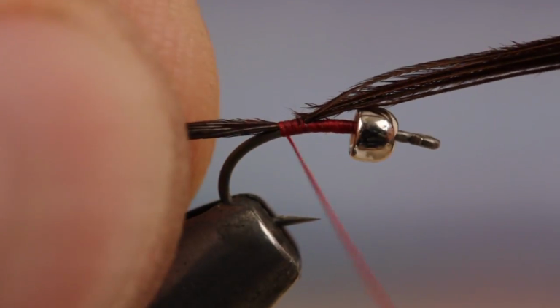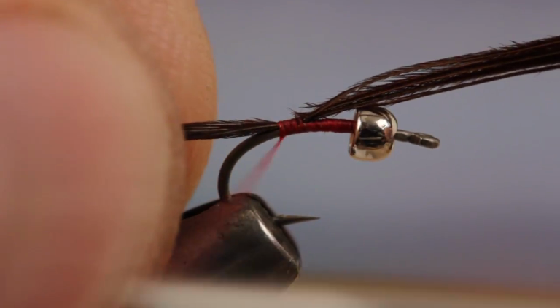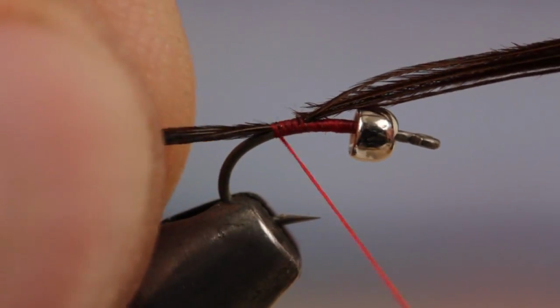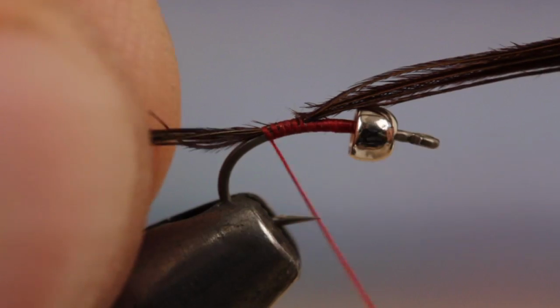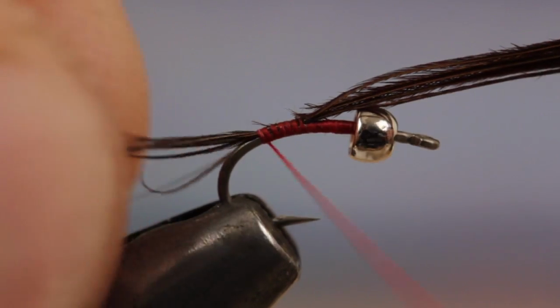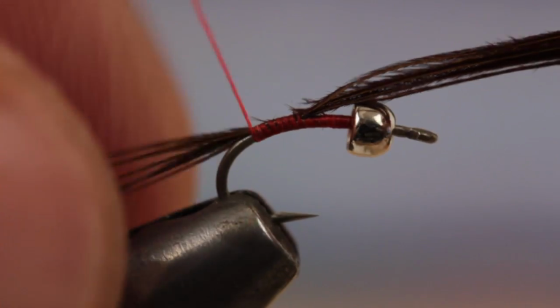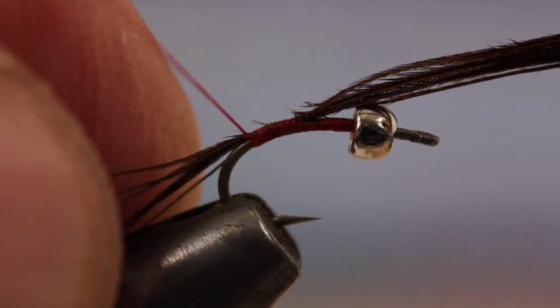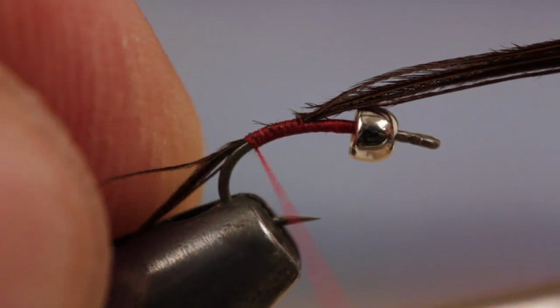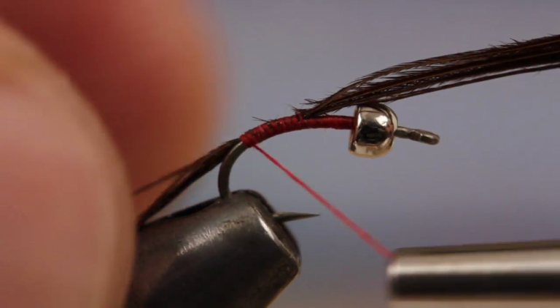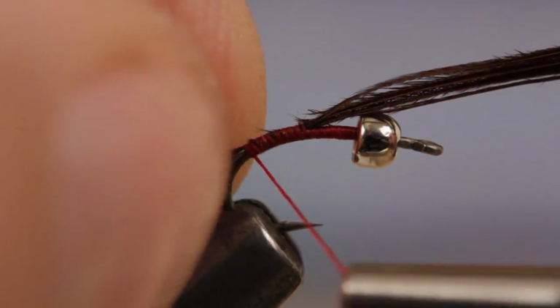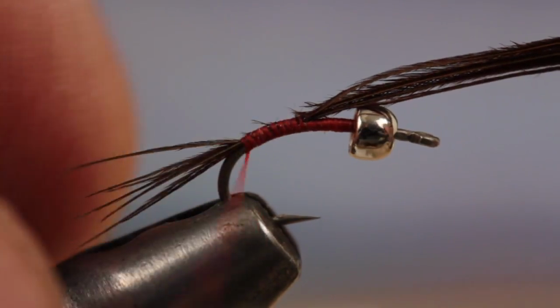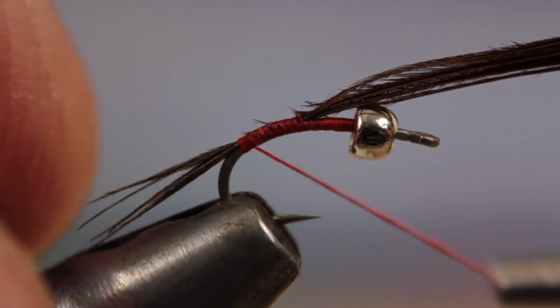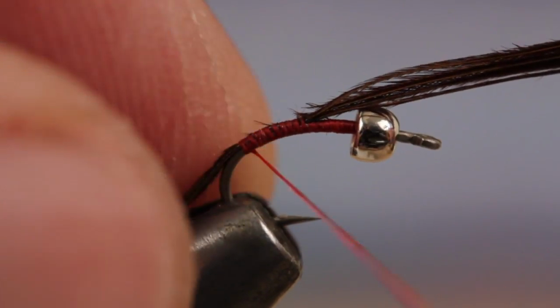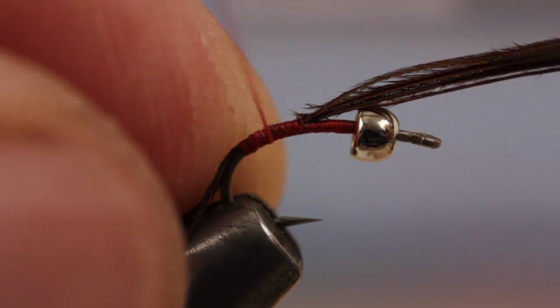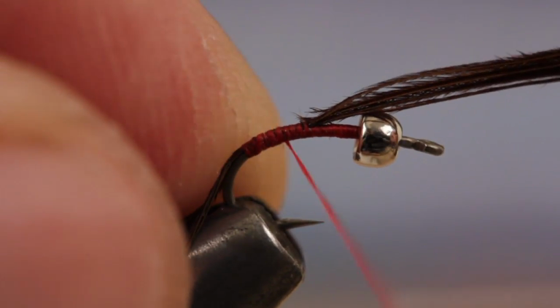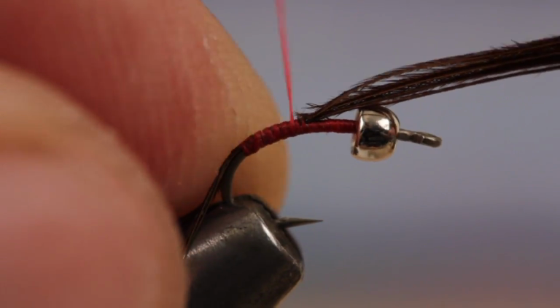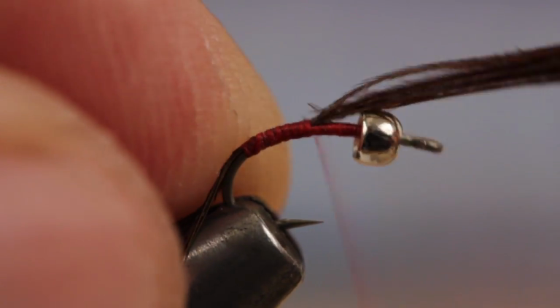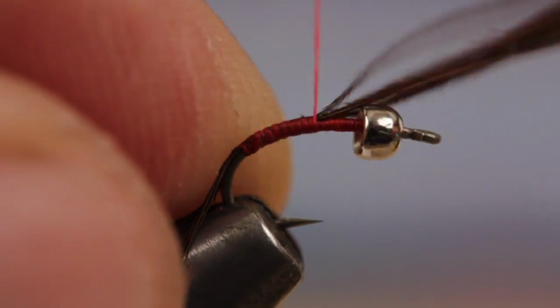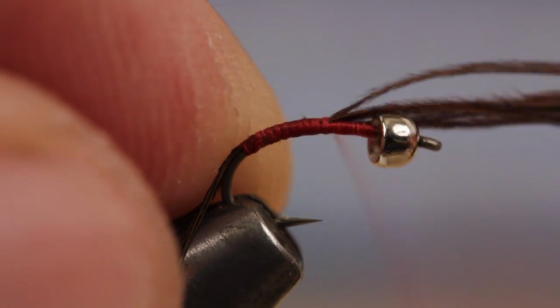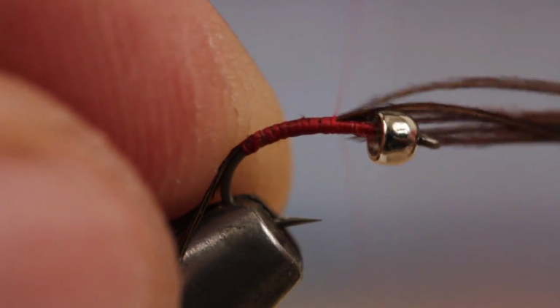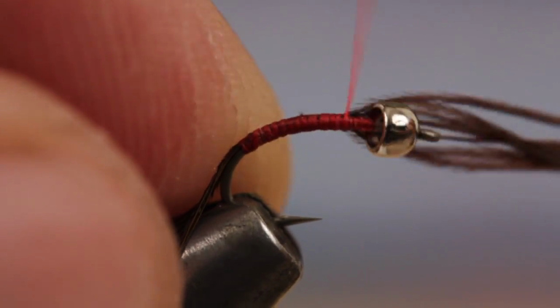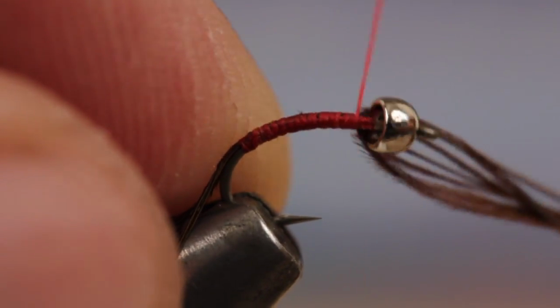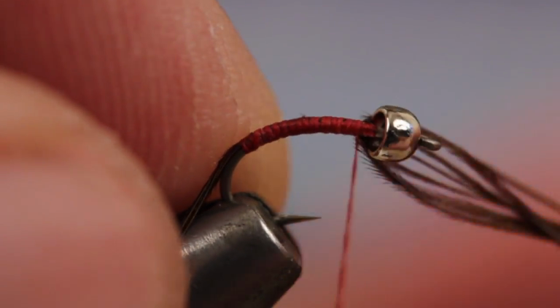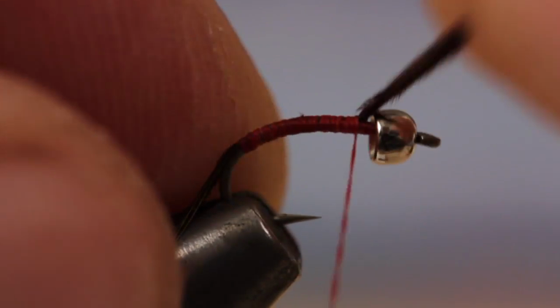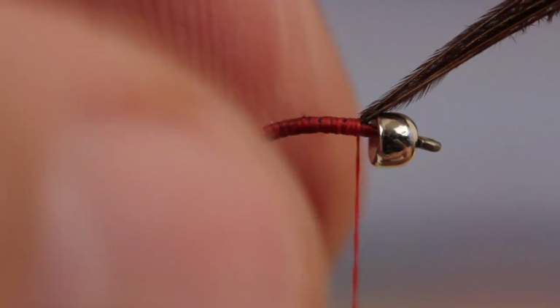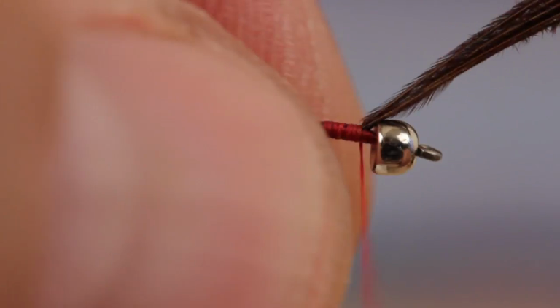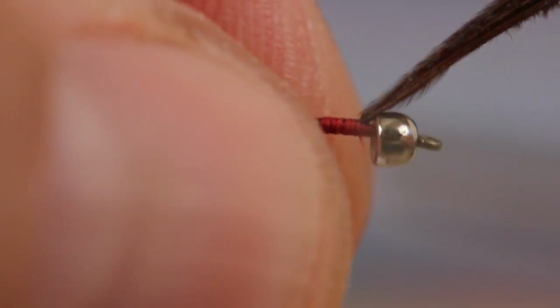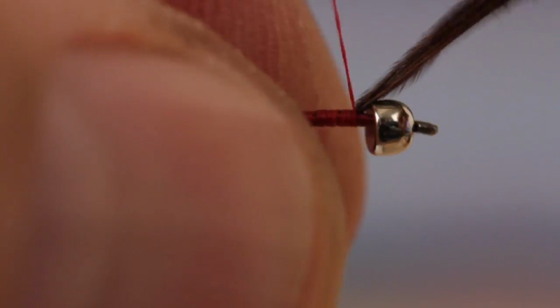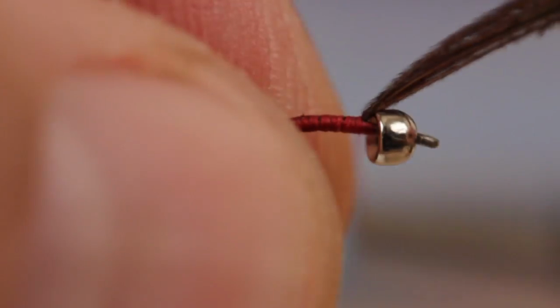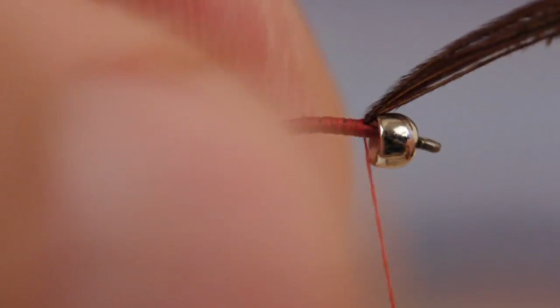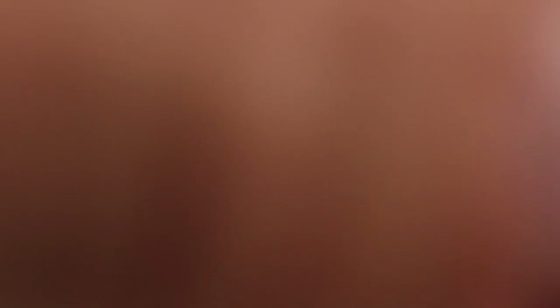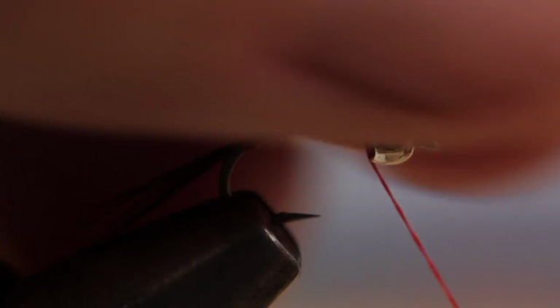Then wrap your tying thread forward up to the bead, and break or cut the excess pheasant tail off close.